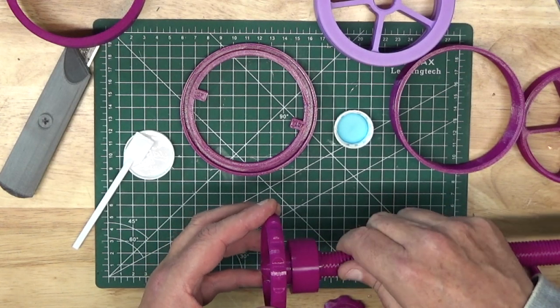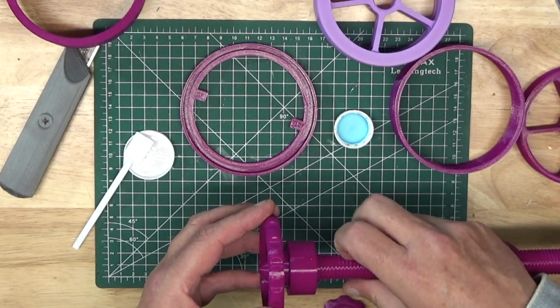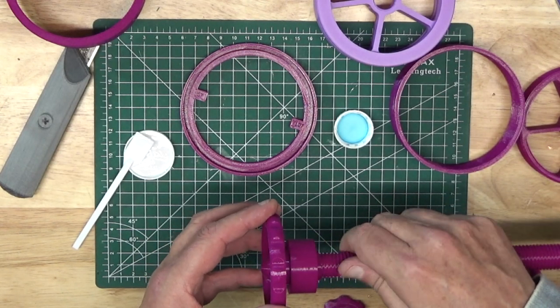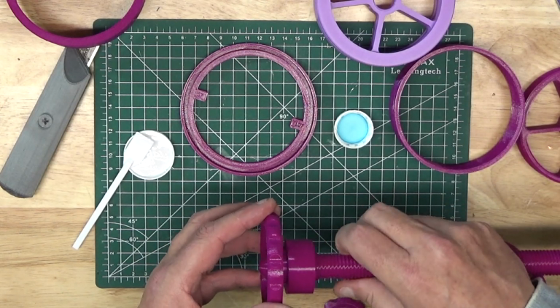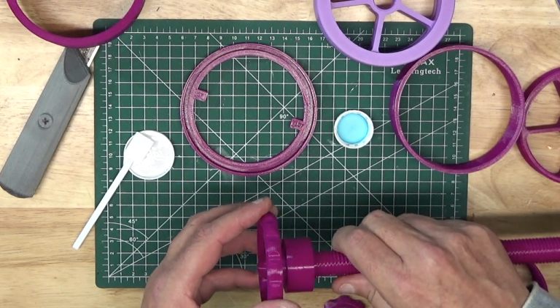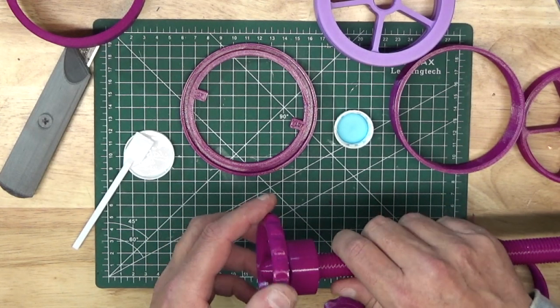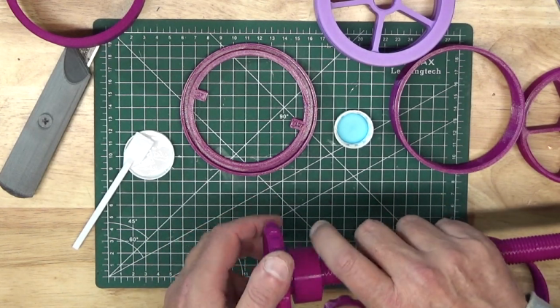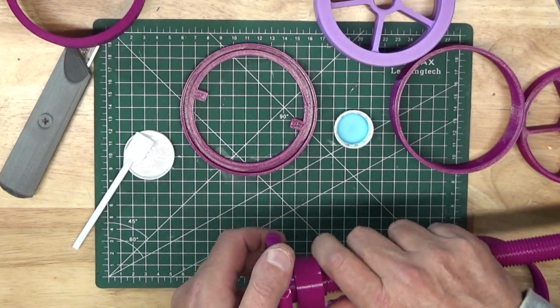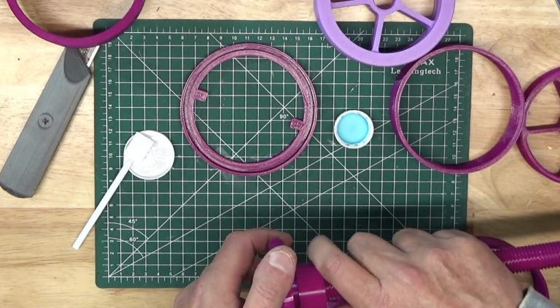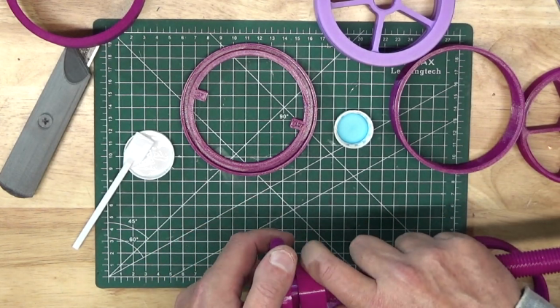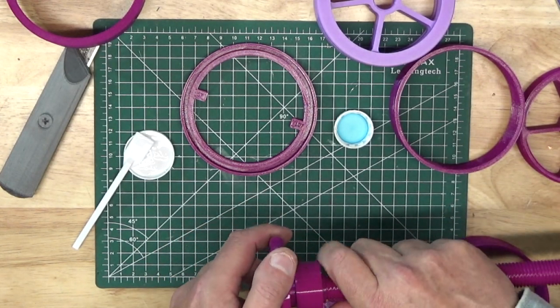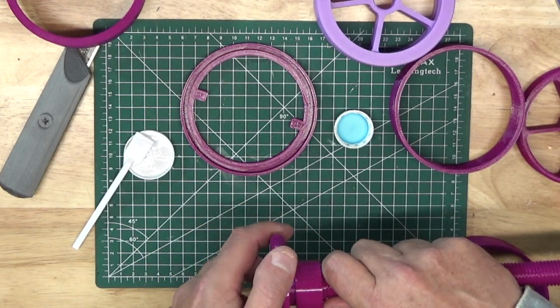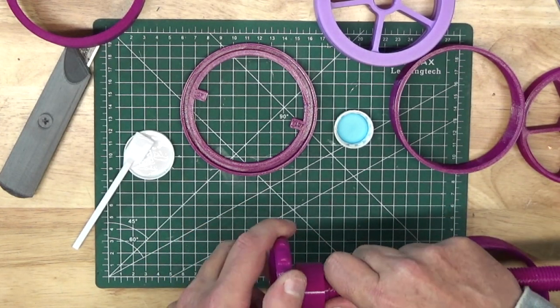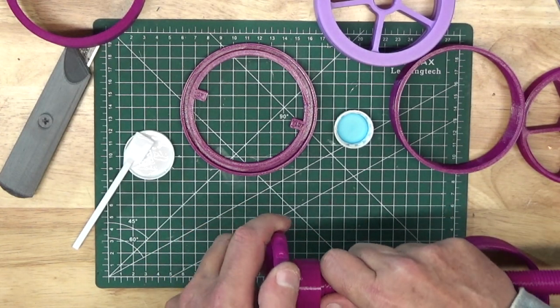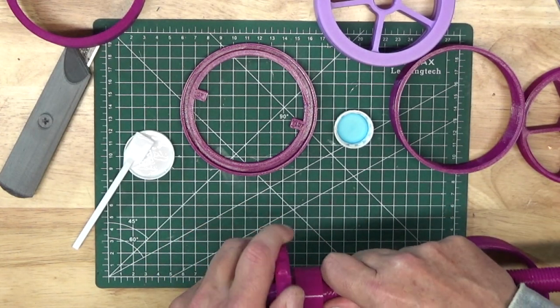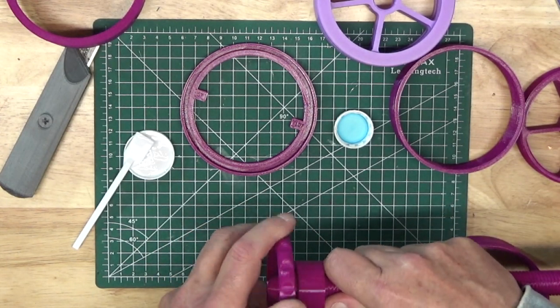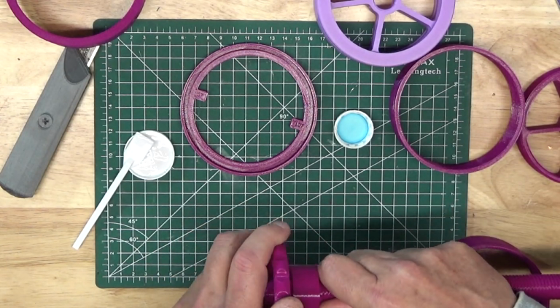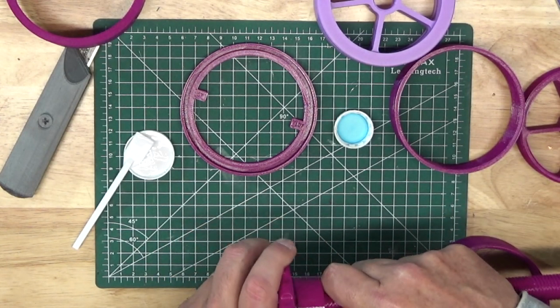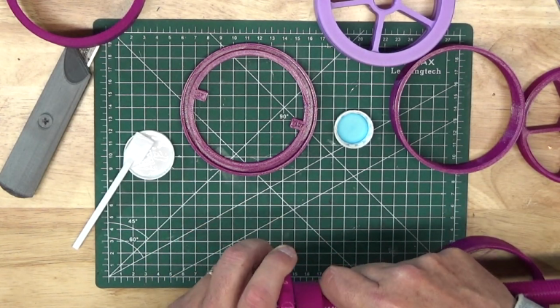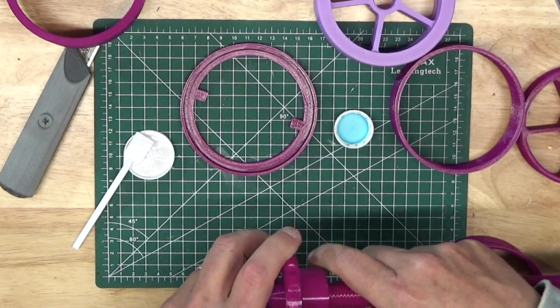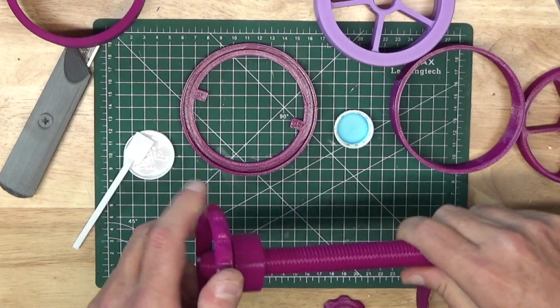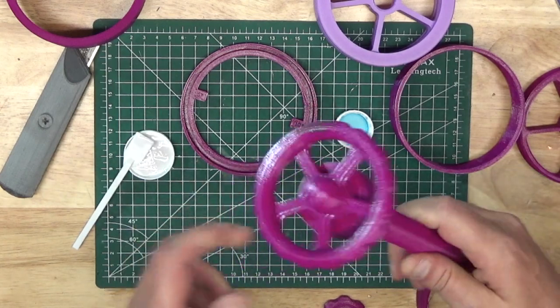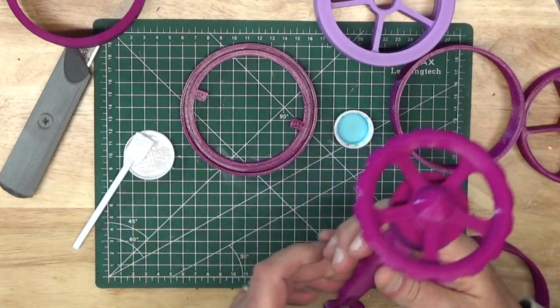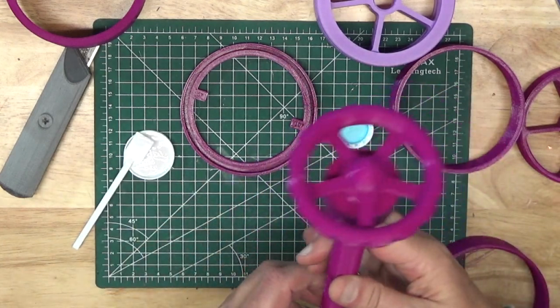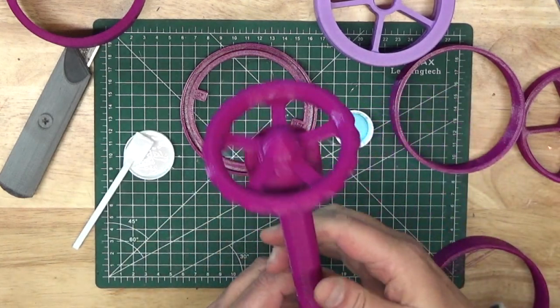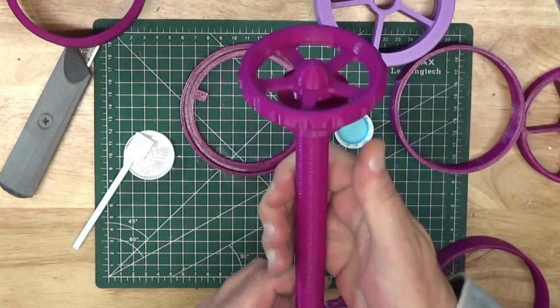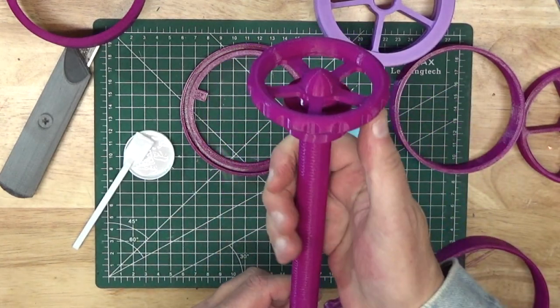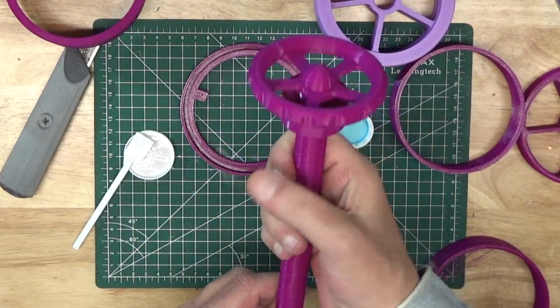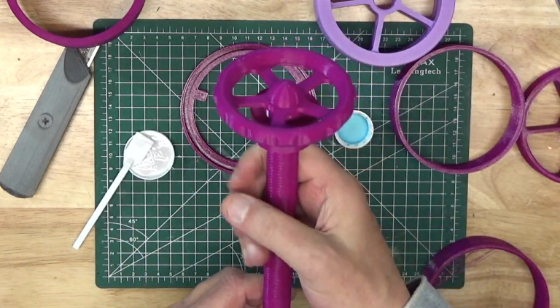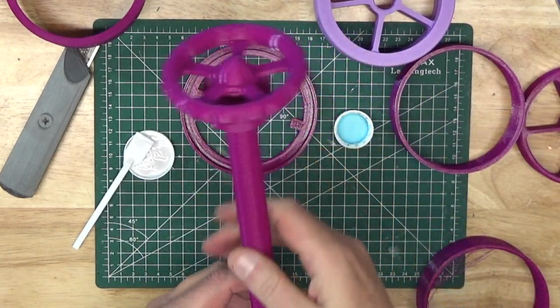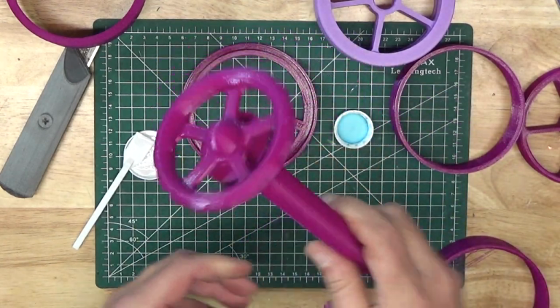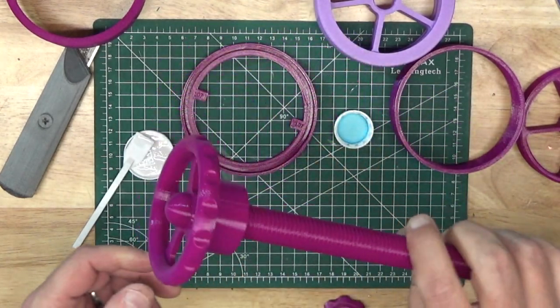Finally, put some glue on the threads of the top bushing and thread that onto the handle.